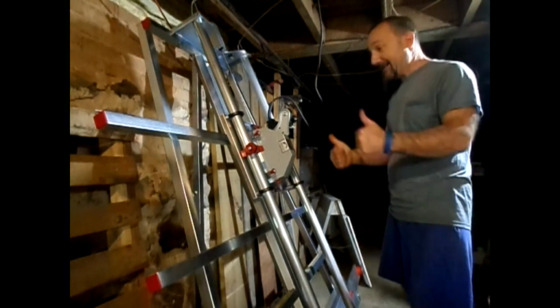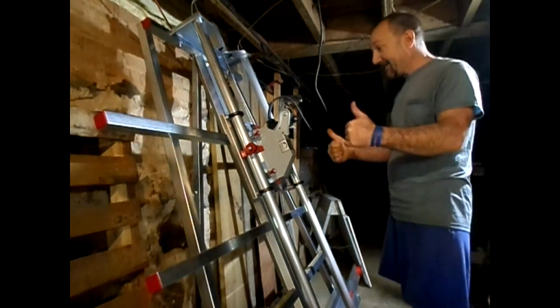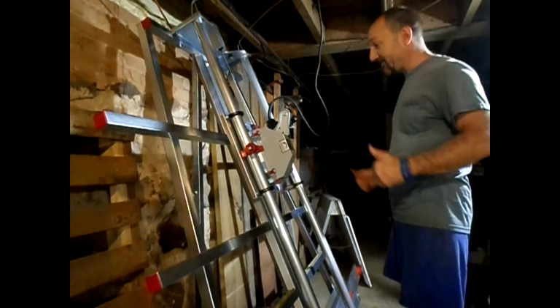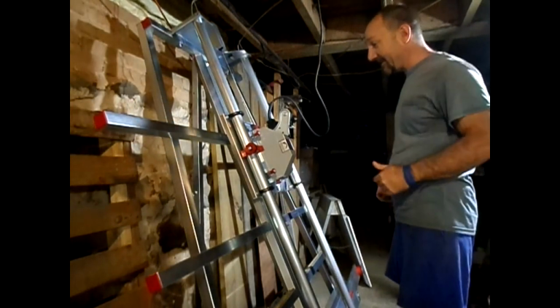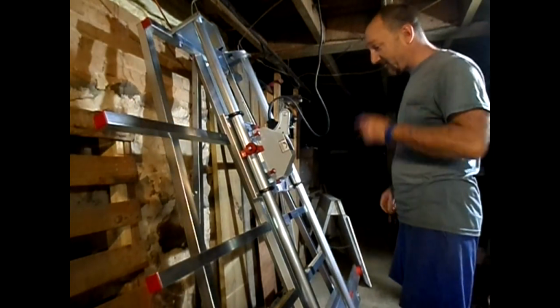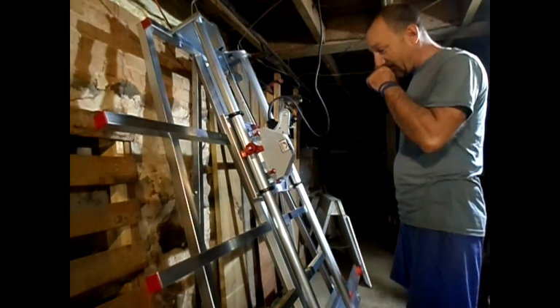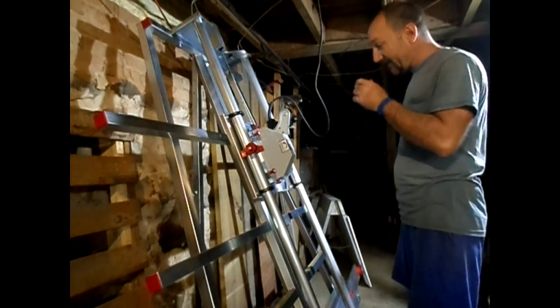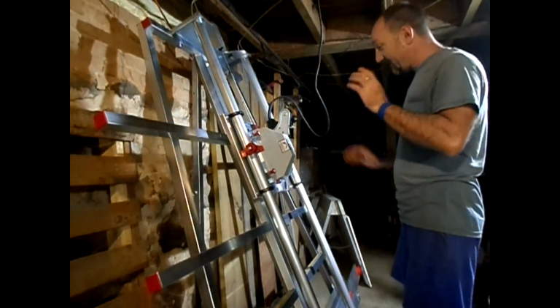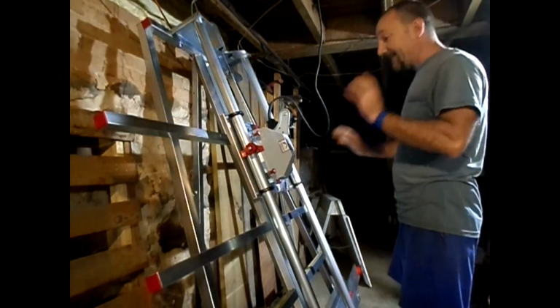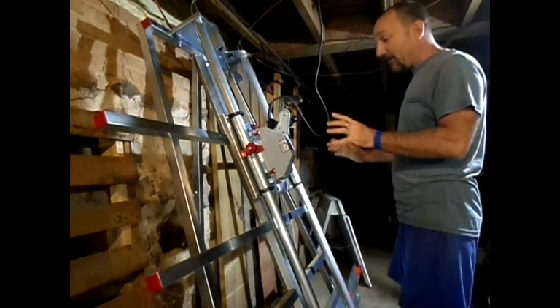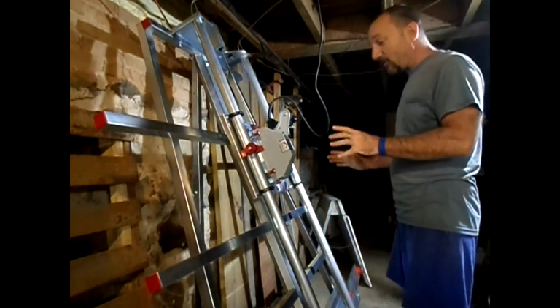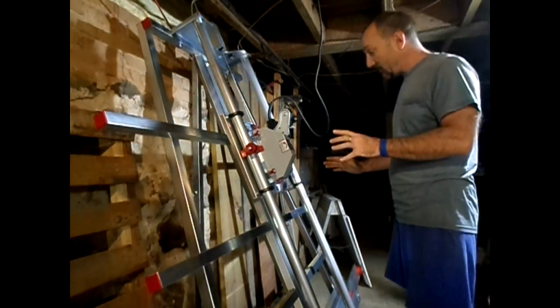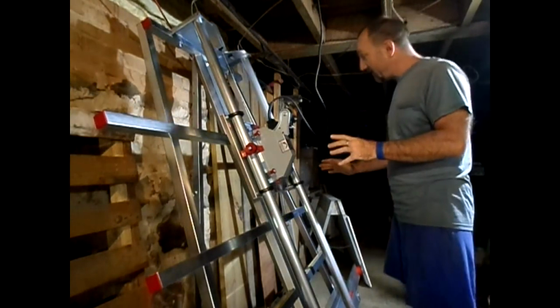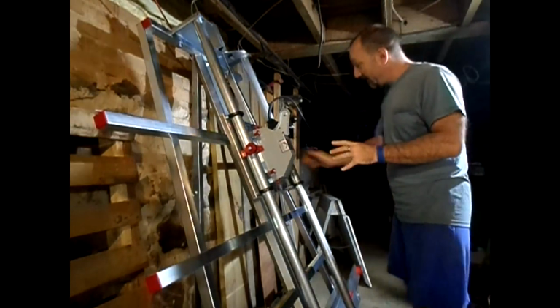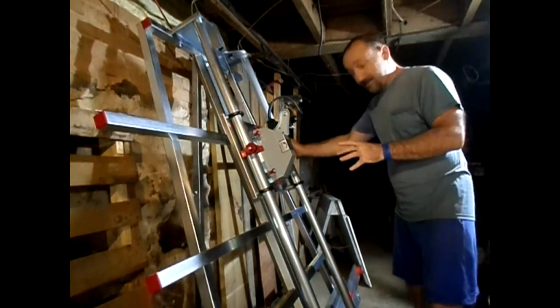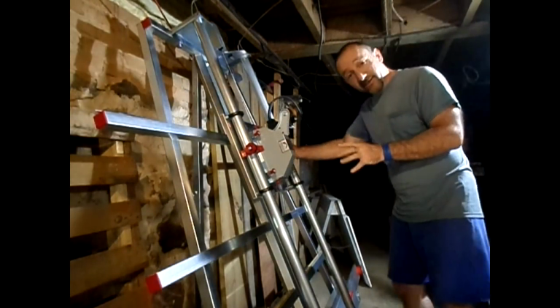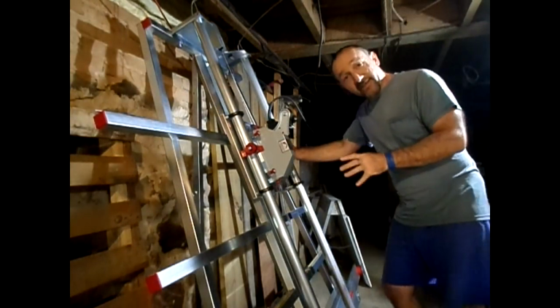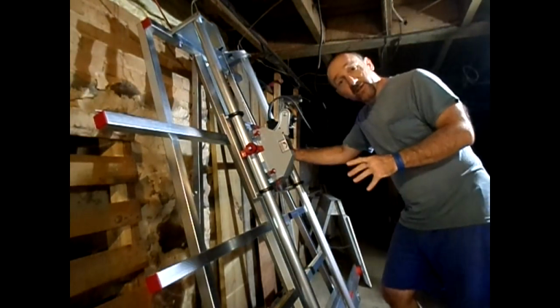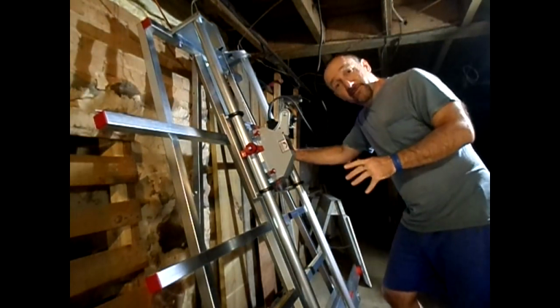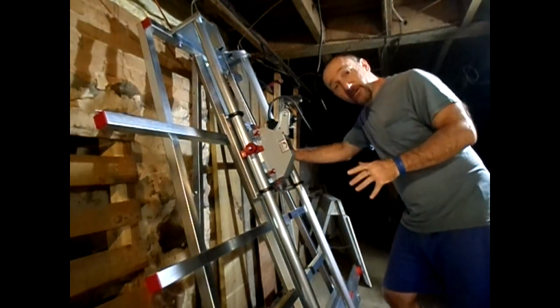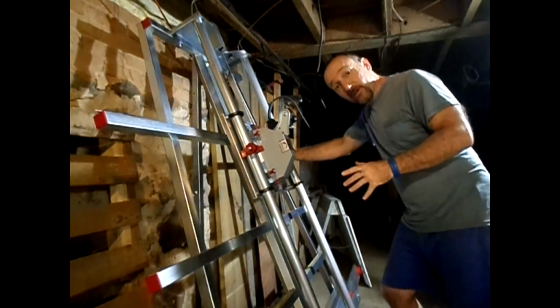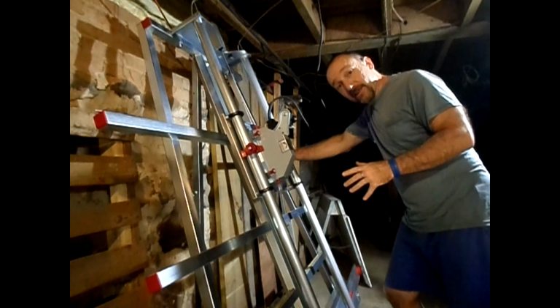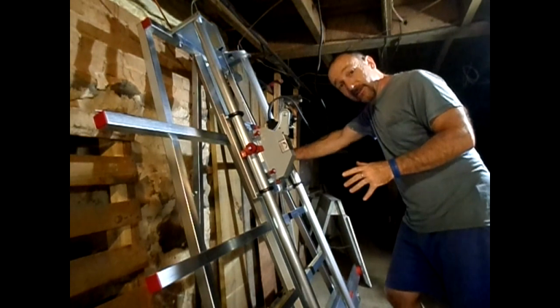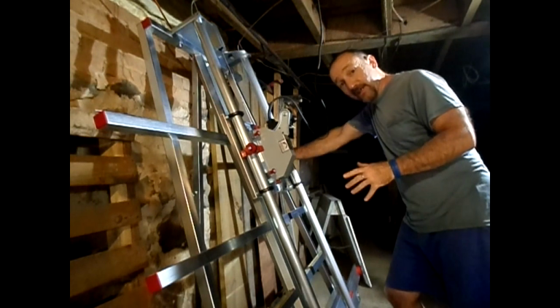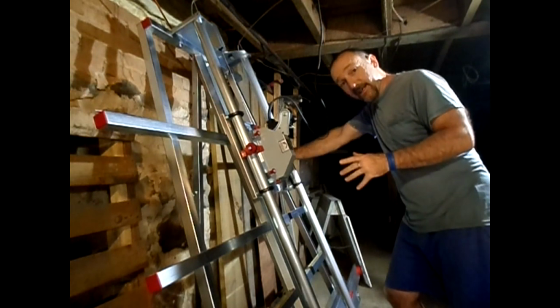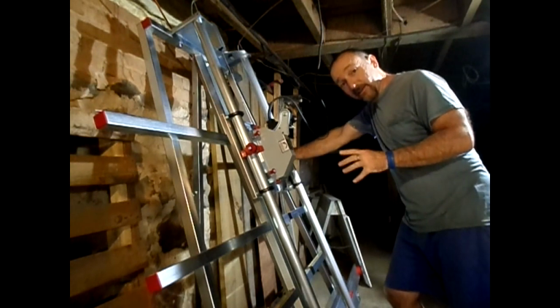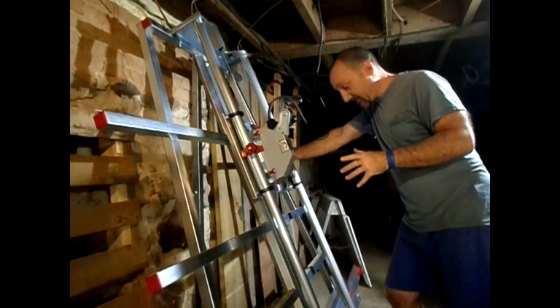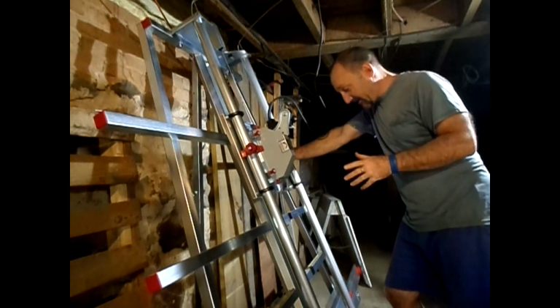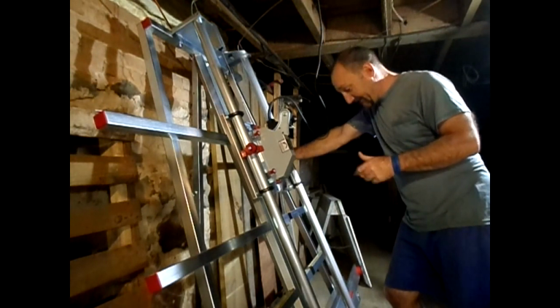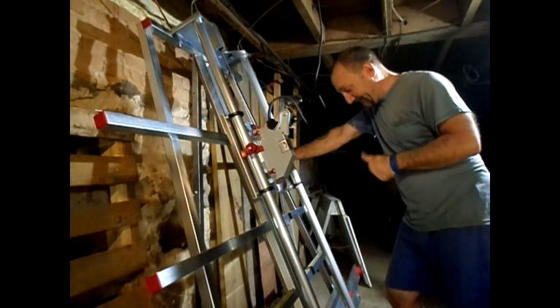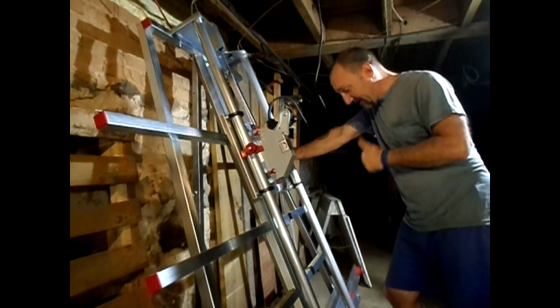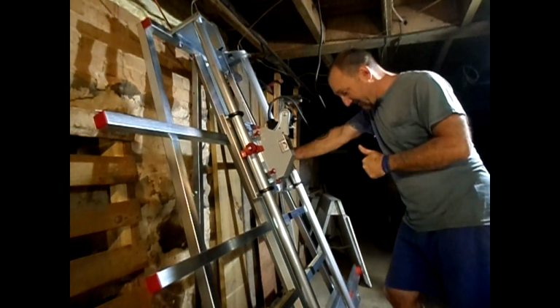Nice, it's done. So now this thing's ready for acrylic and Lexan. Awesome.